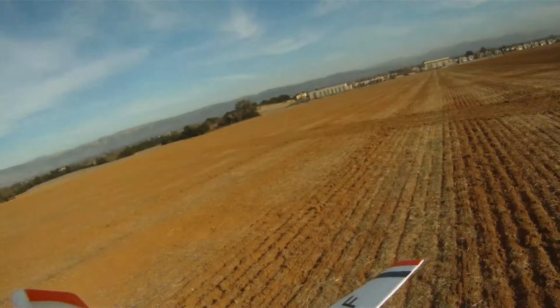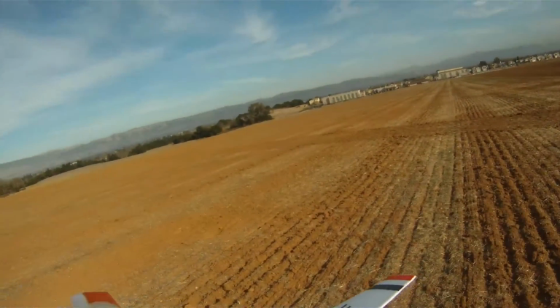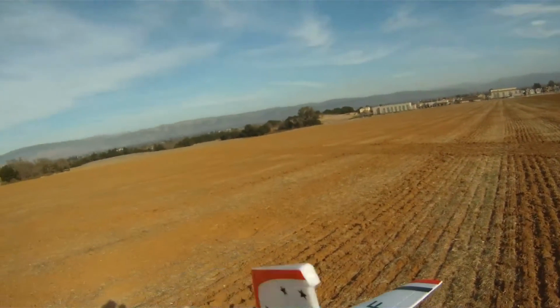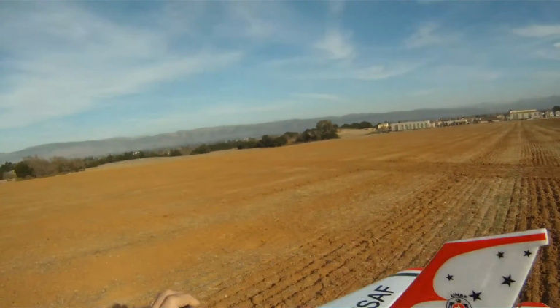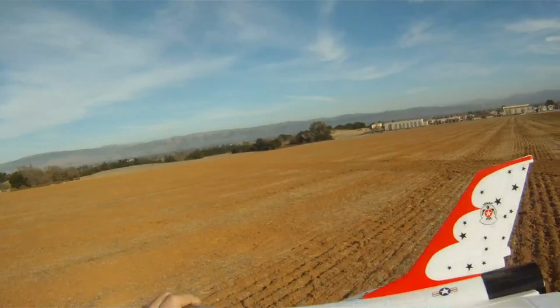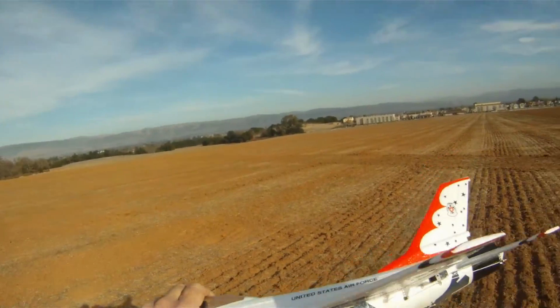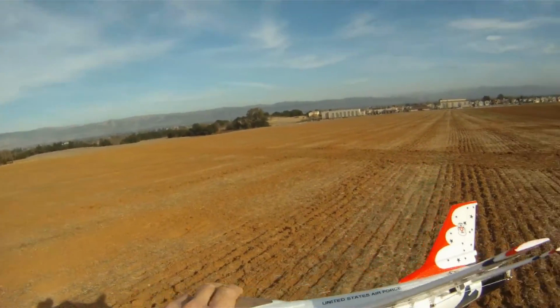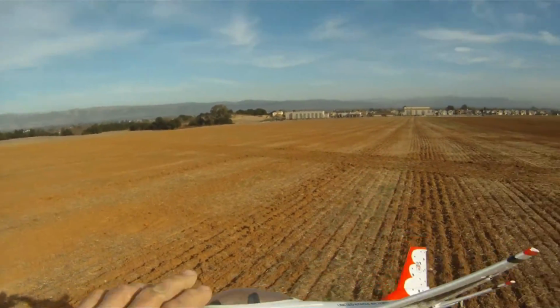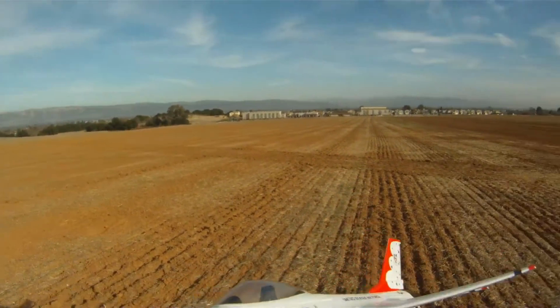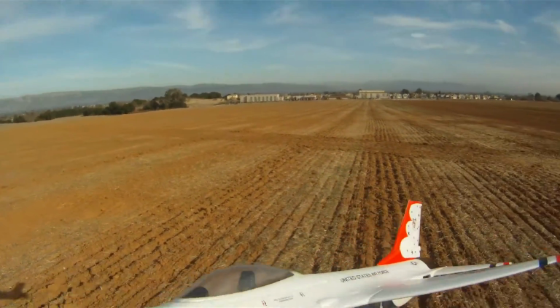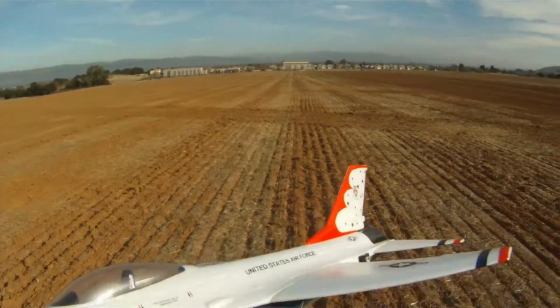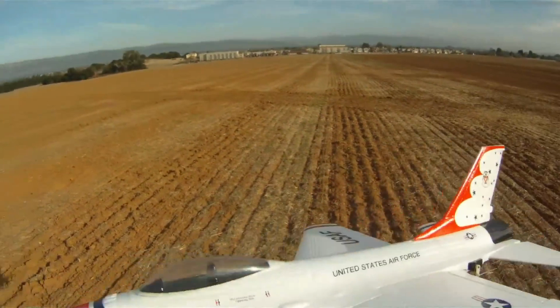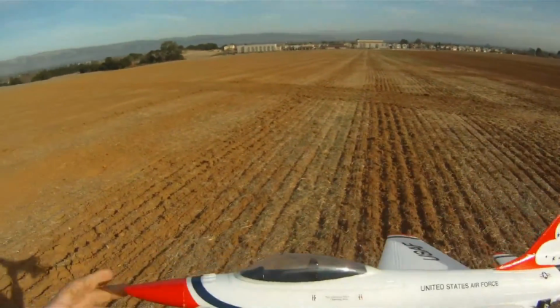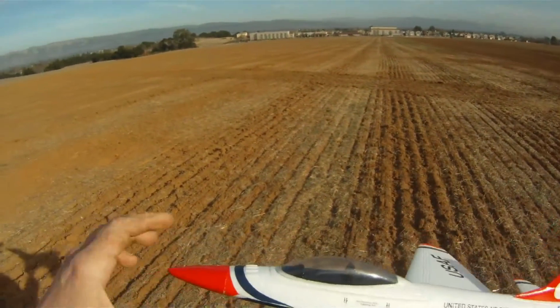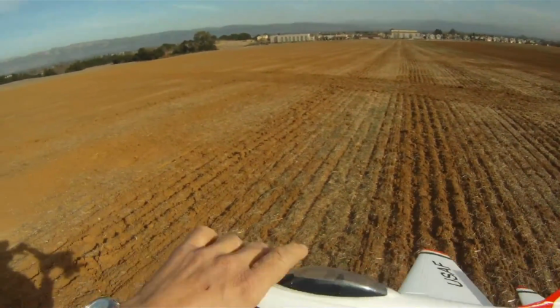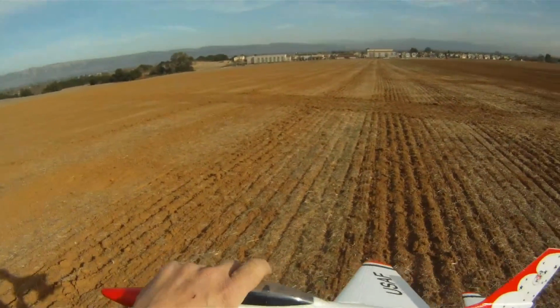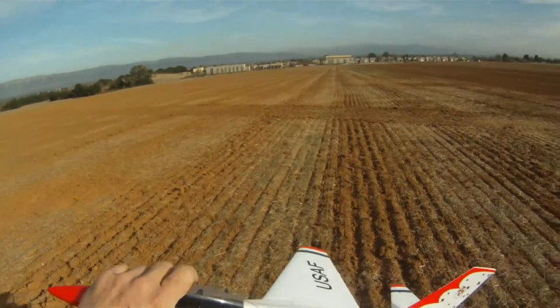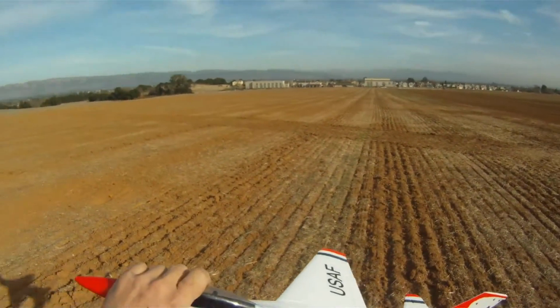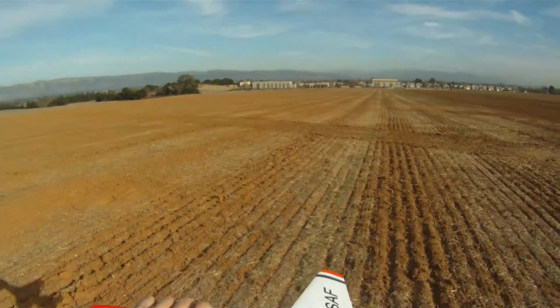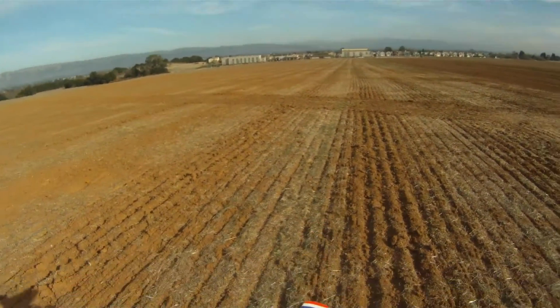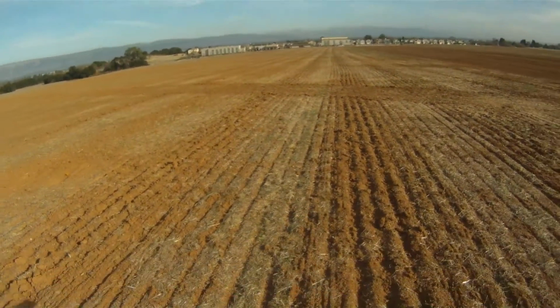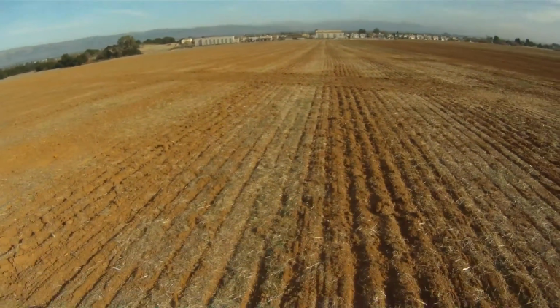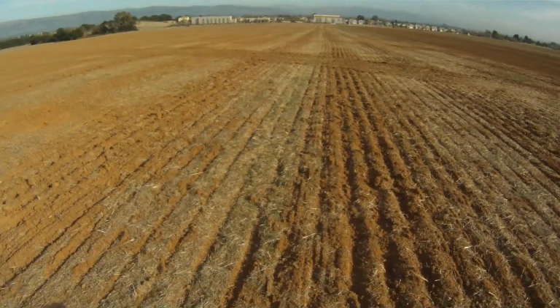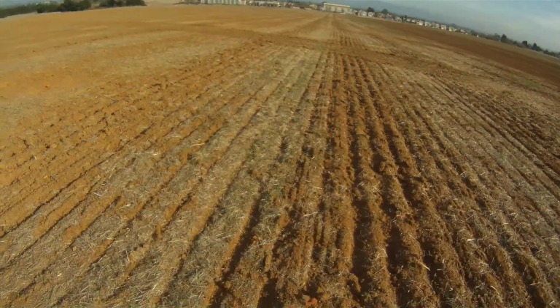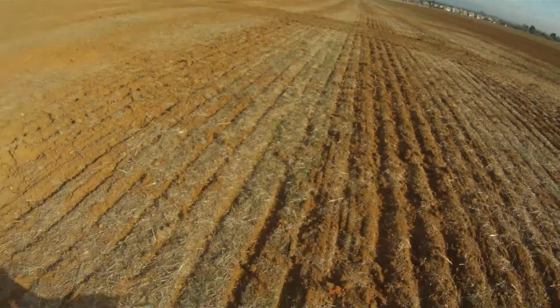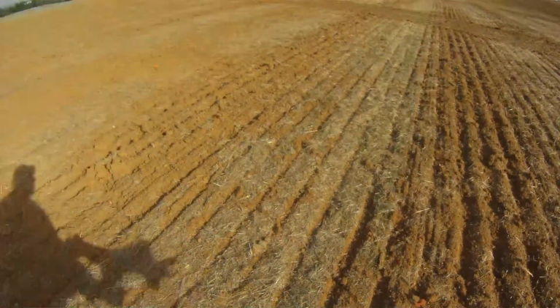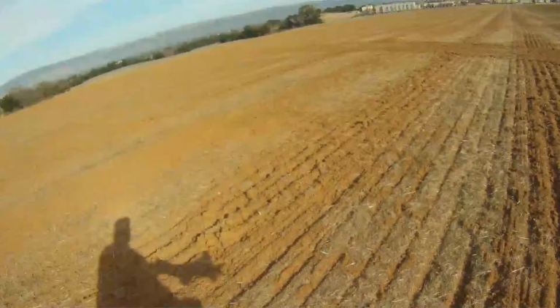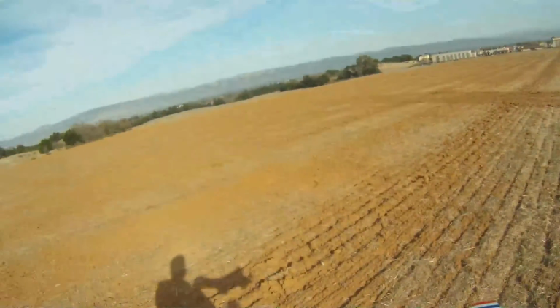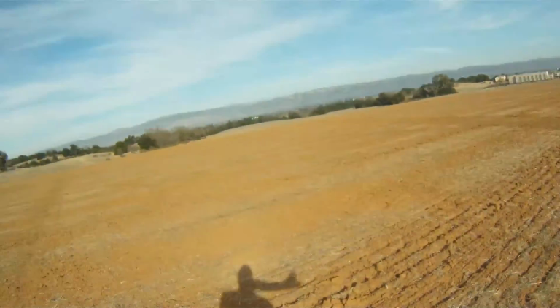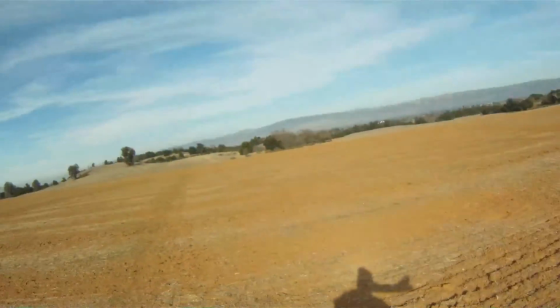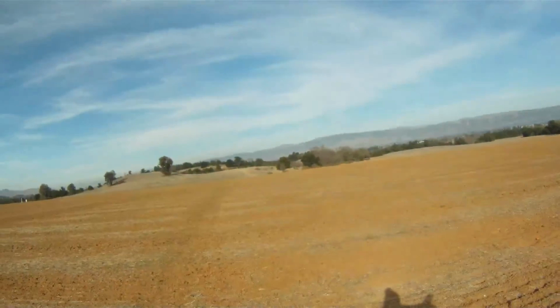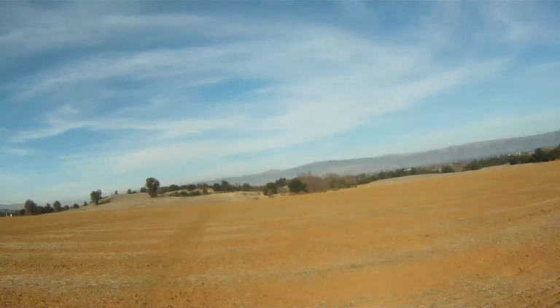Those landings were decent. There's a wind gradient — there's no wind right there.